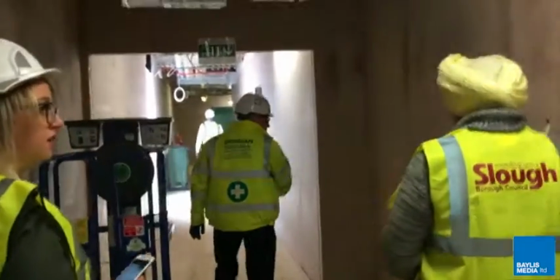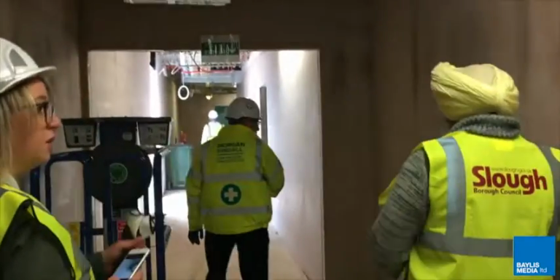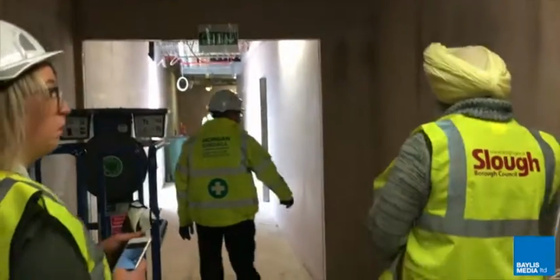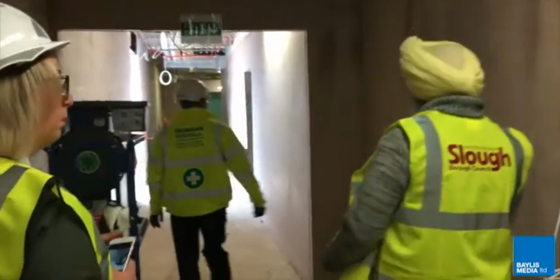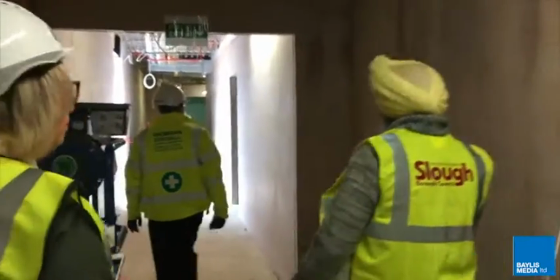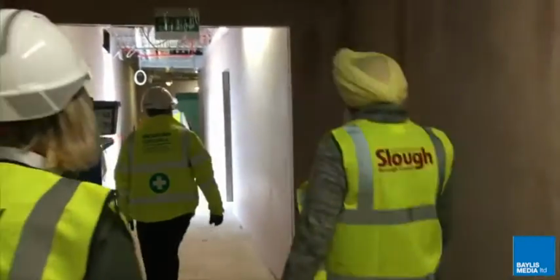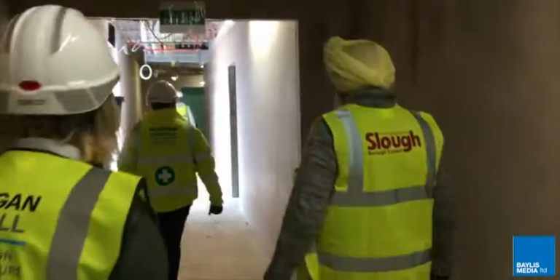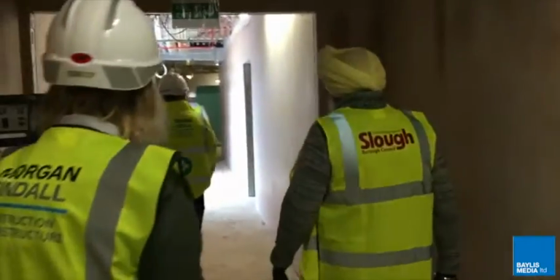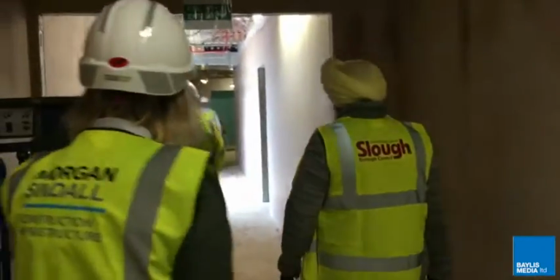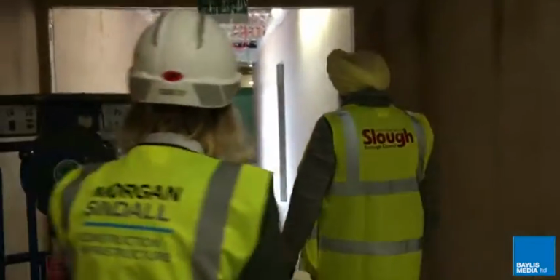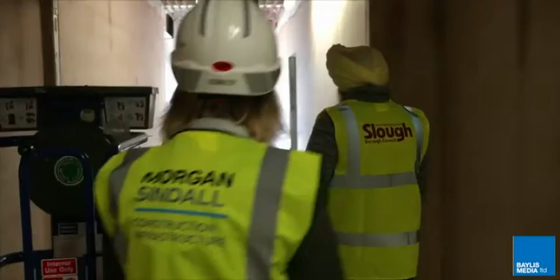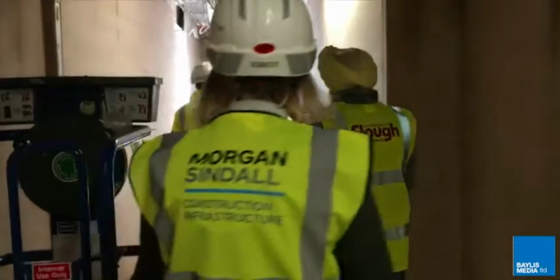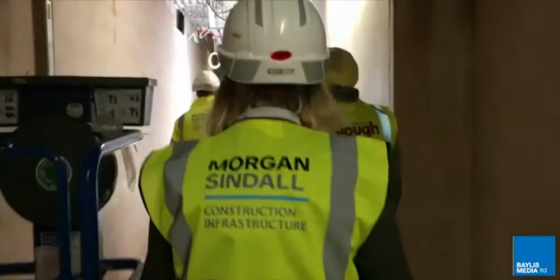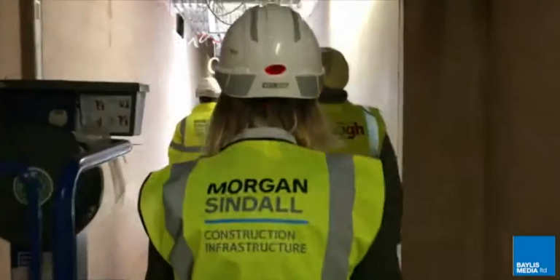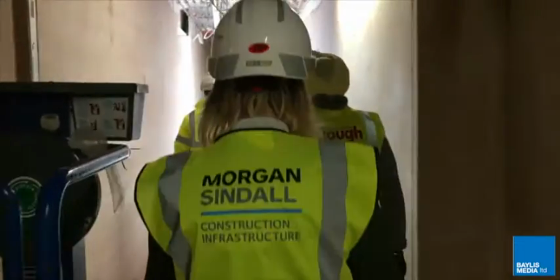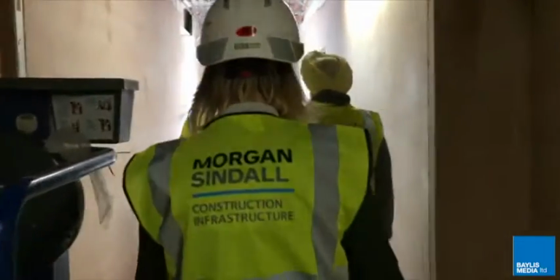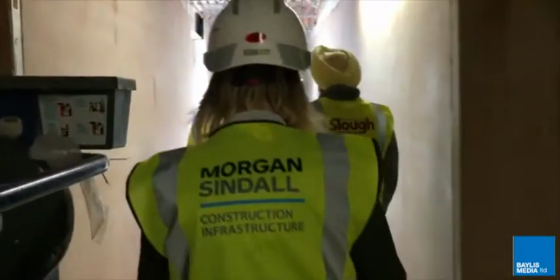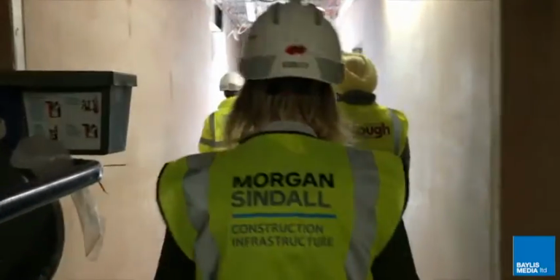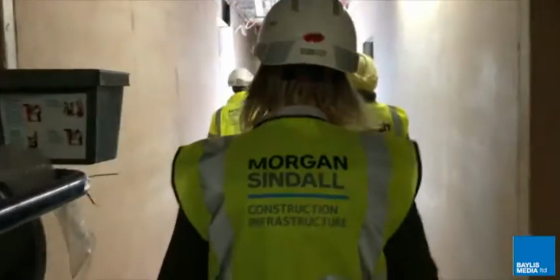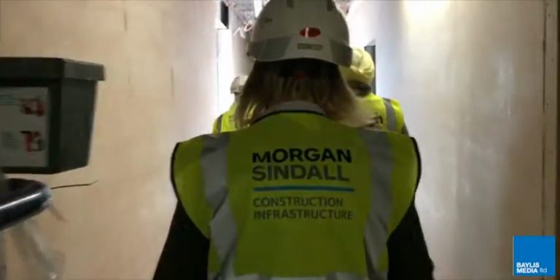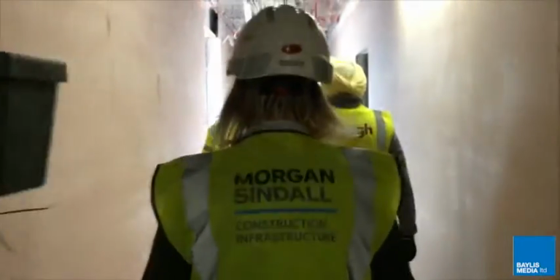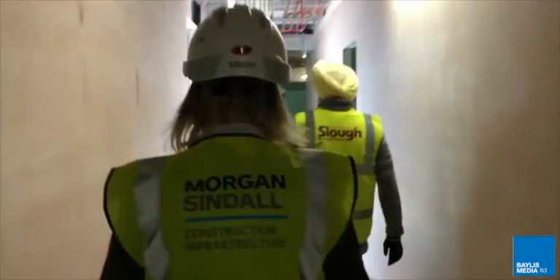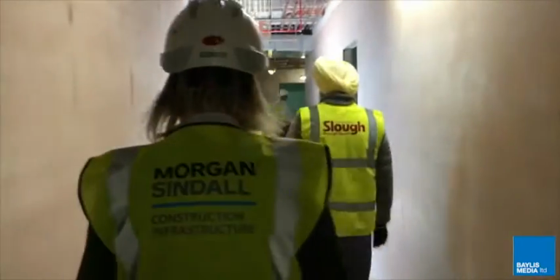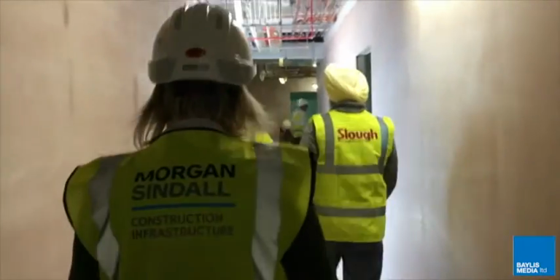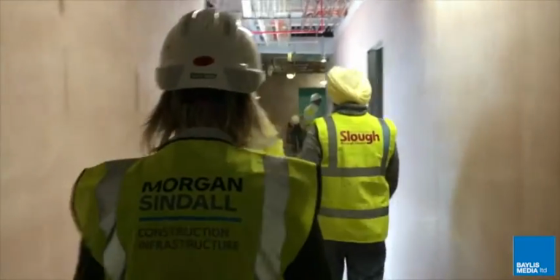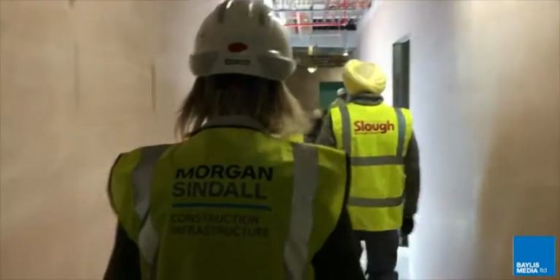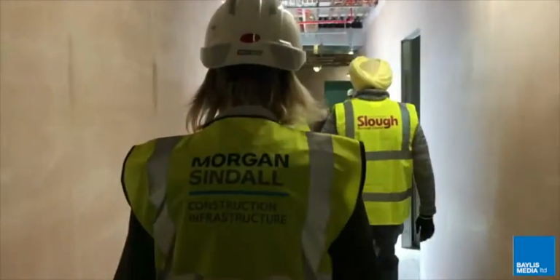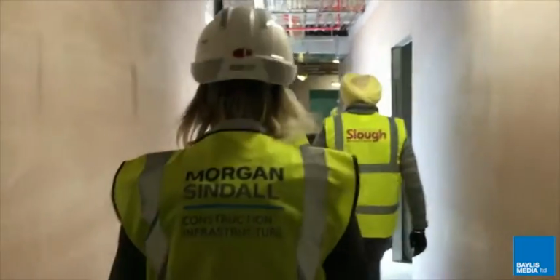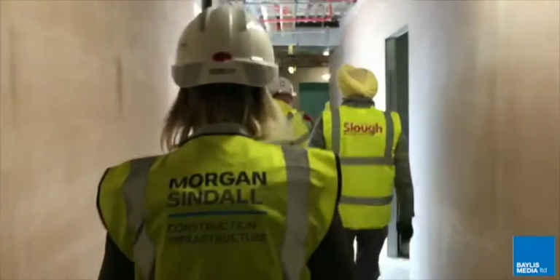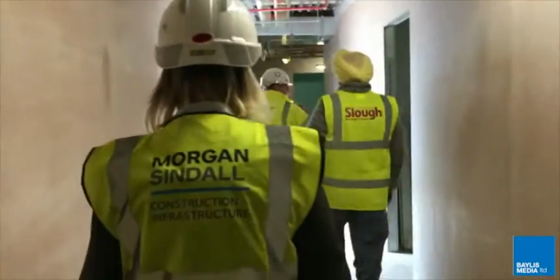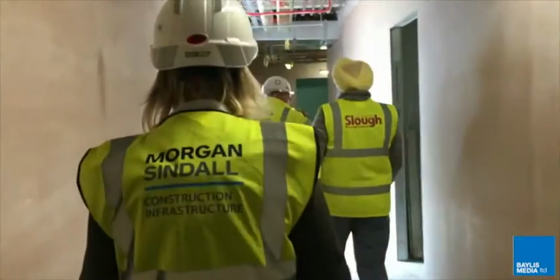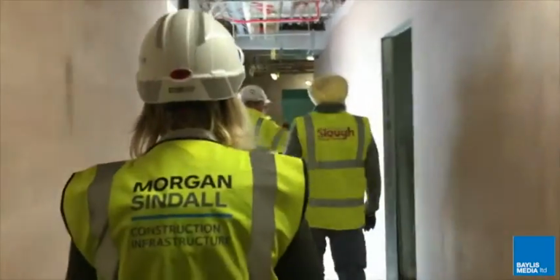Representatives from Slough Borough Council, Slough Urban Renewal and Morgan Sindel were given a sneak peek at the work last week.